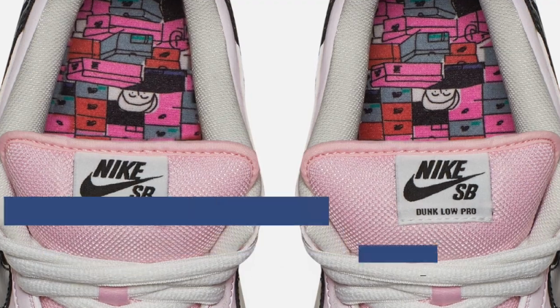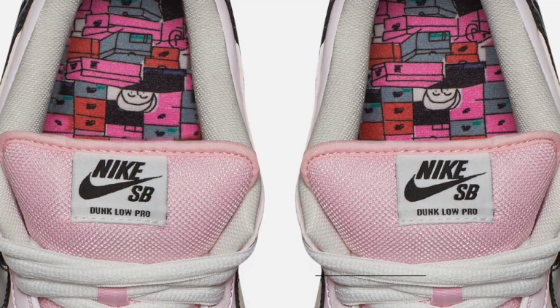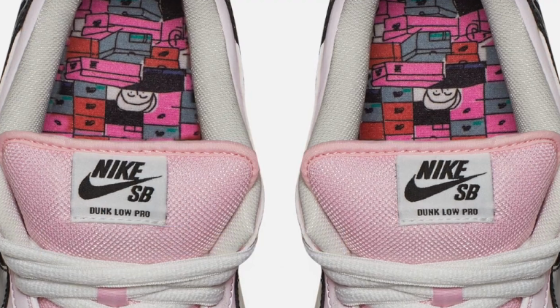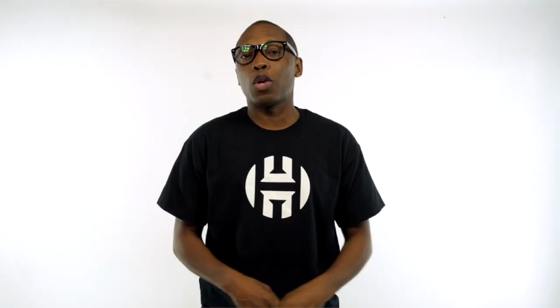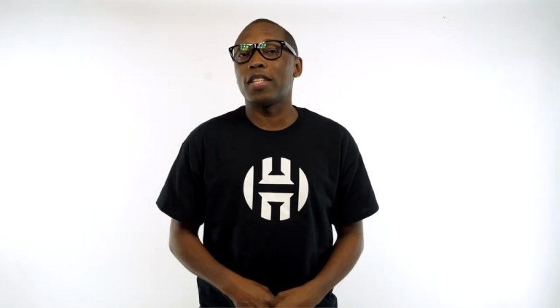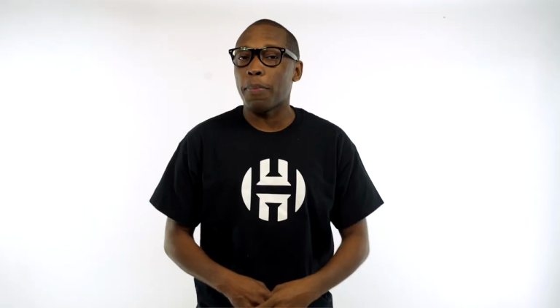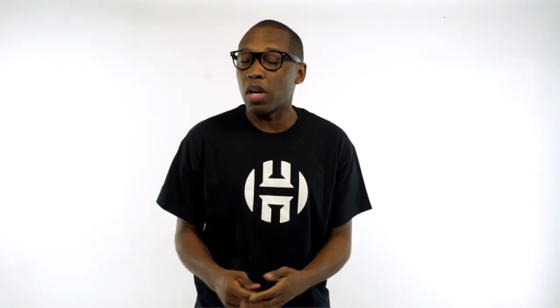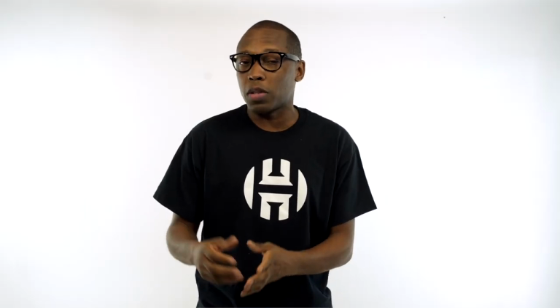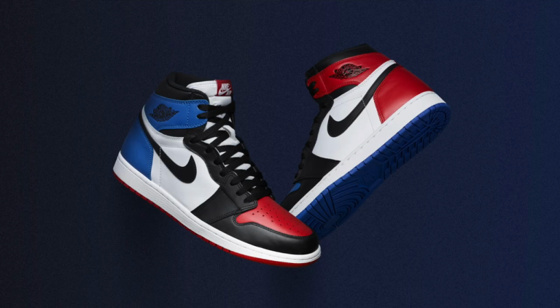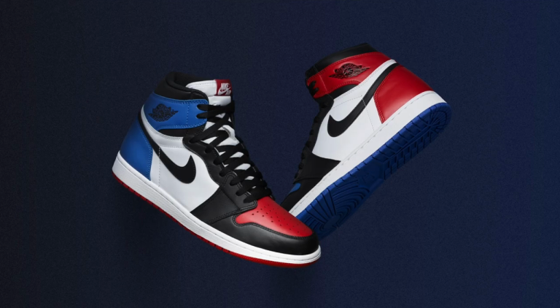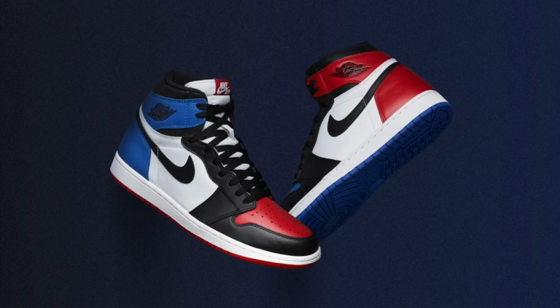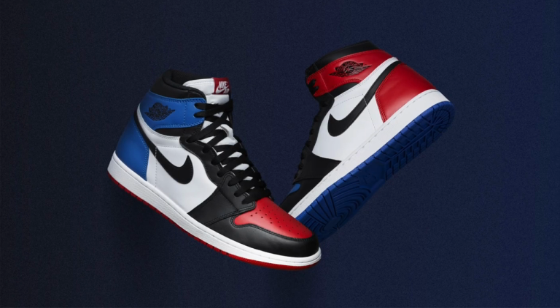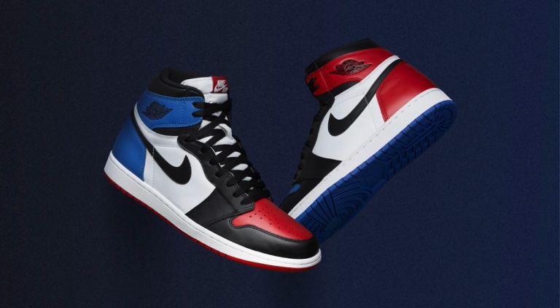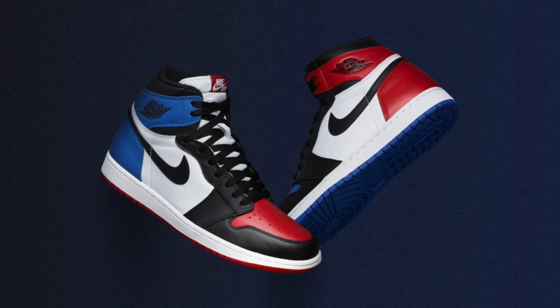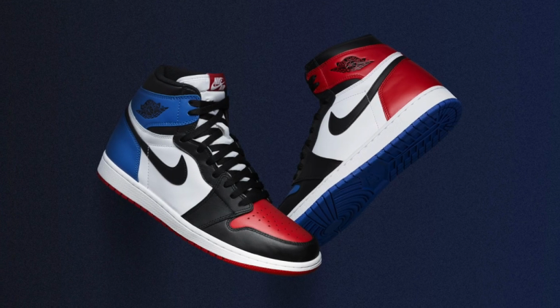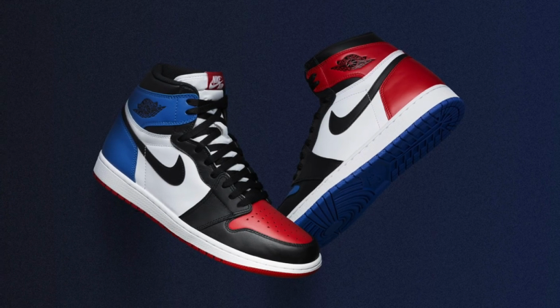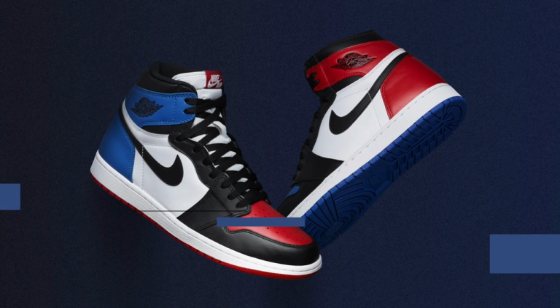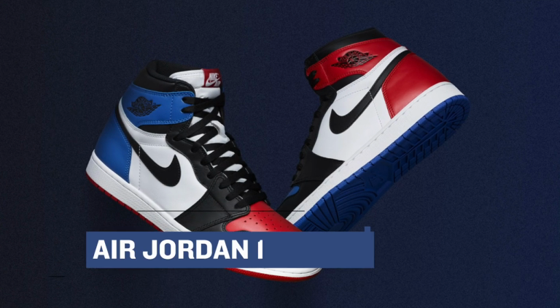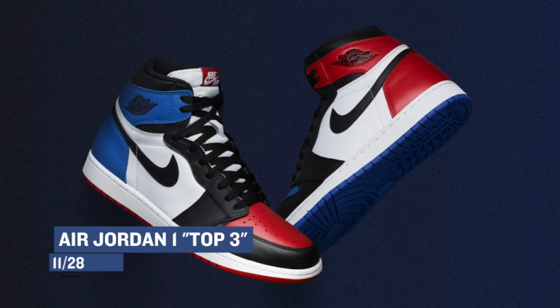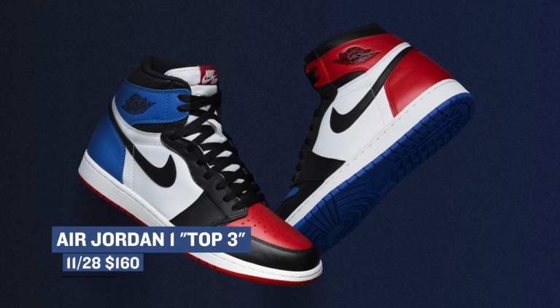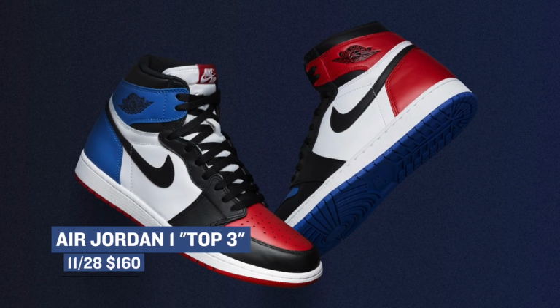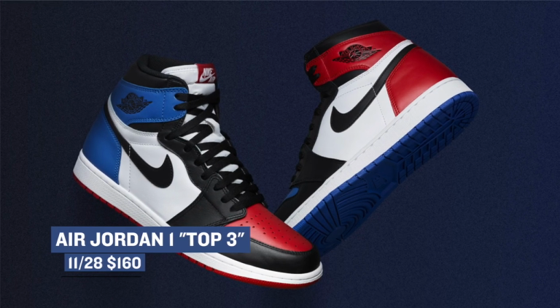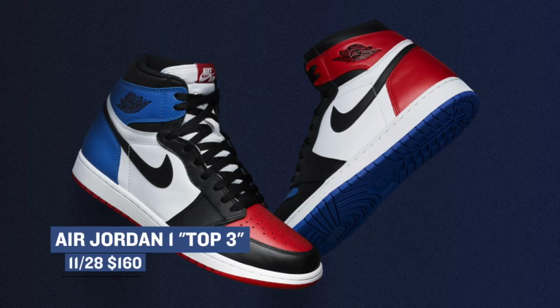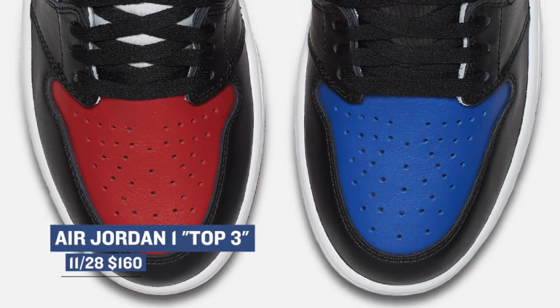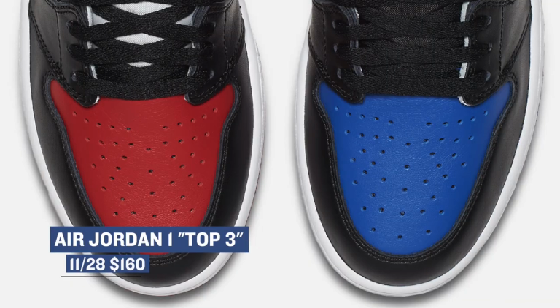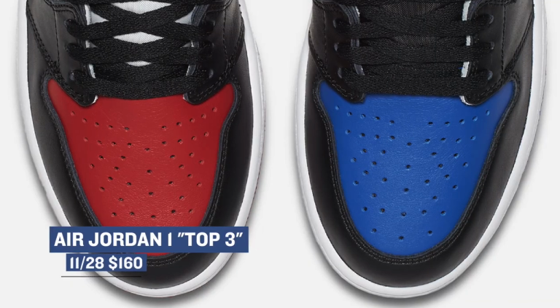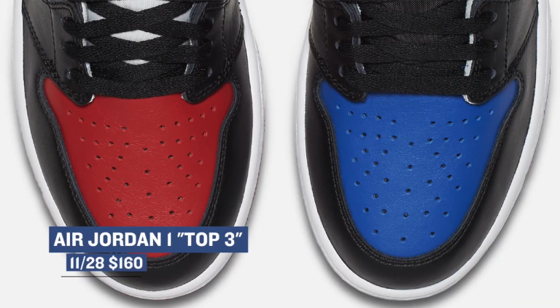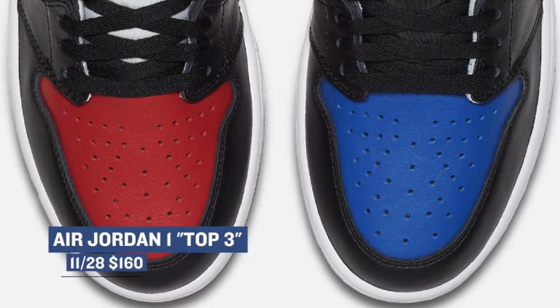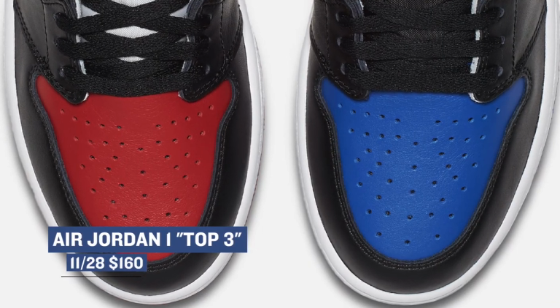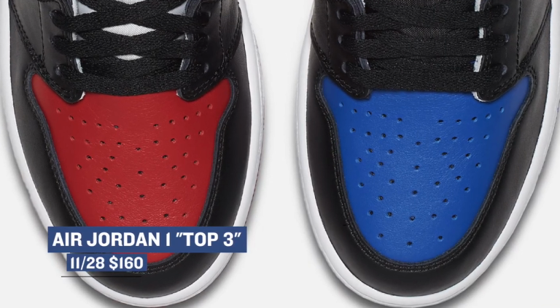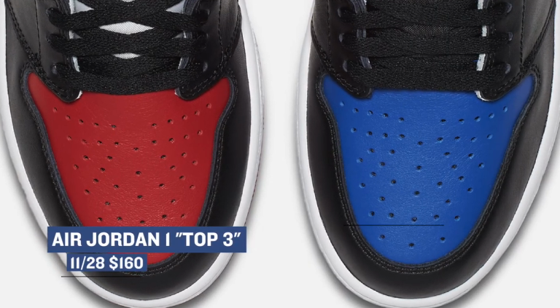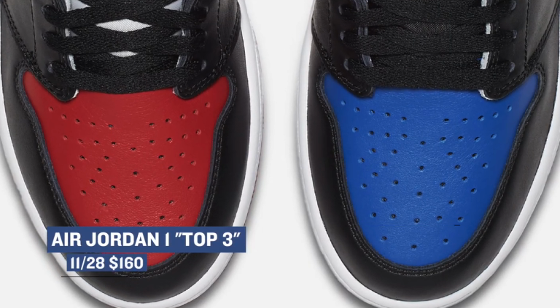Finally, the Air Jordan 1 Top Three — which combines the top three Jordan colorways — is going to drop on Monday for $160.